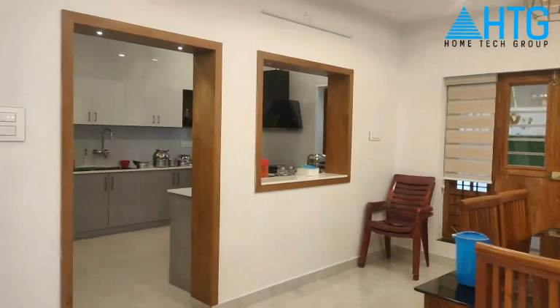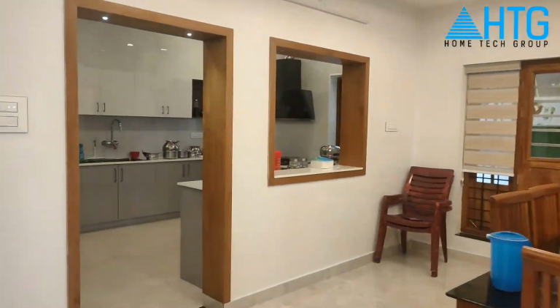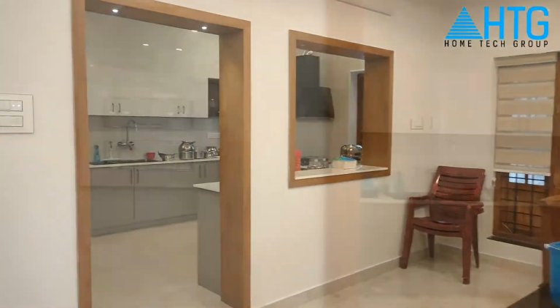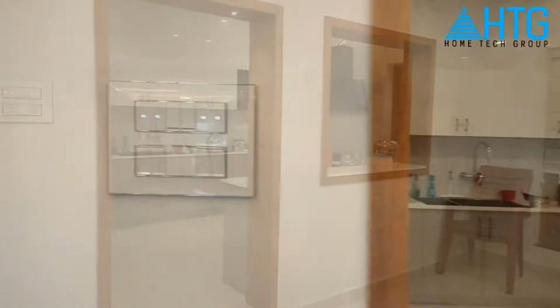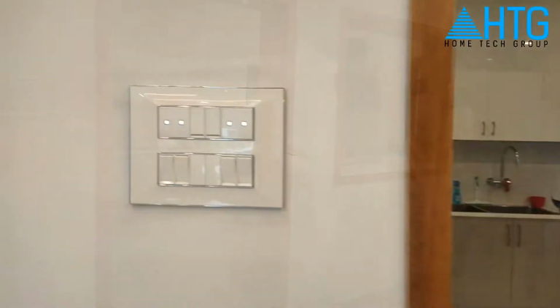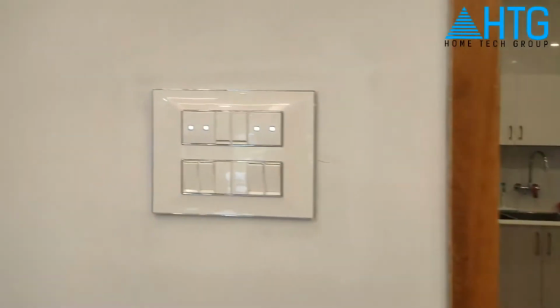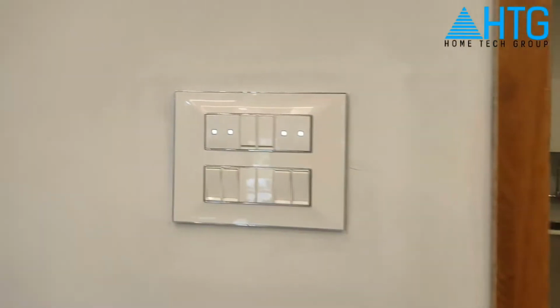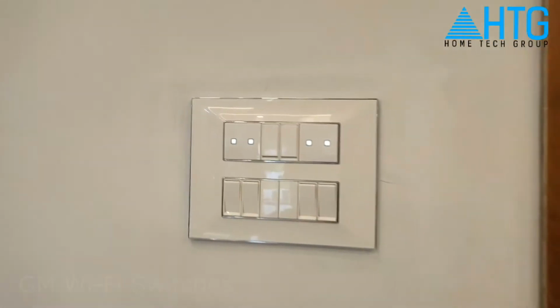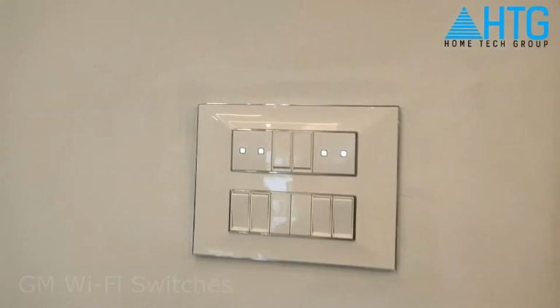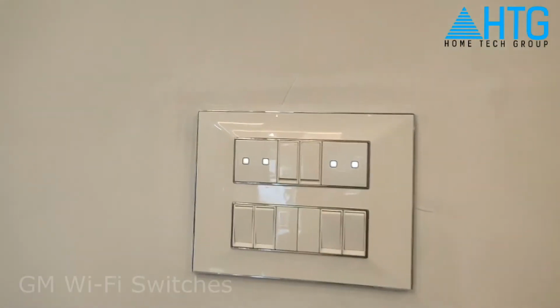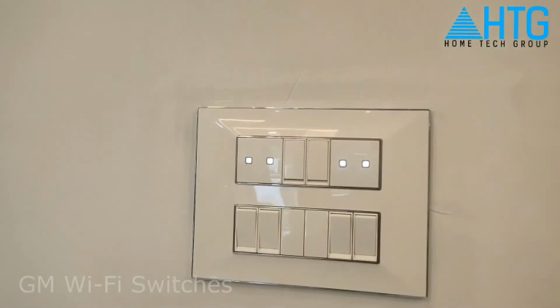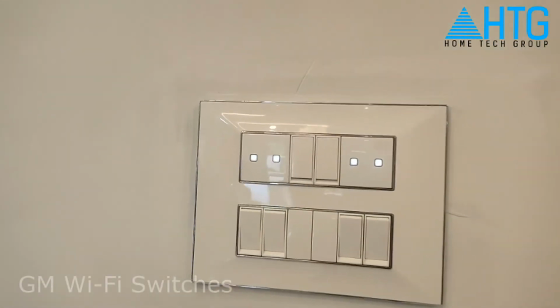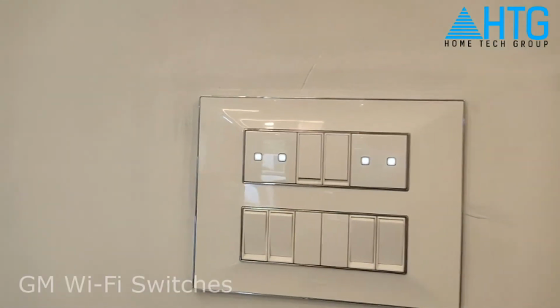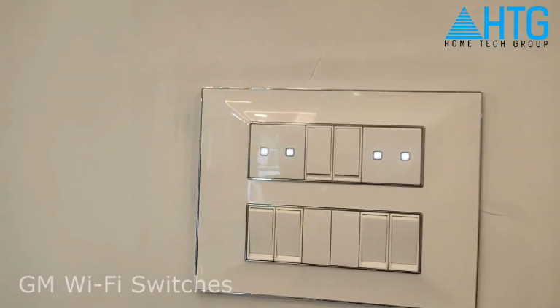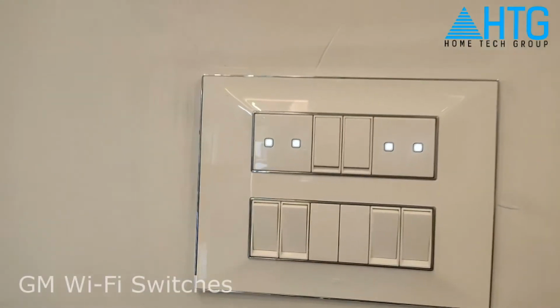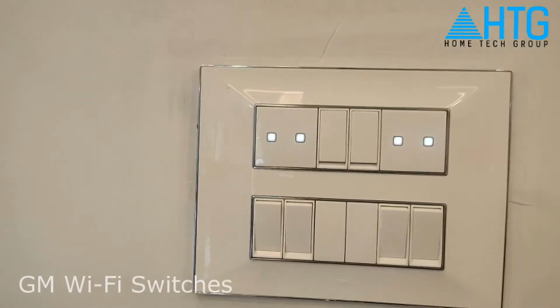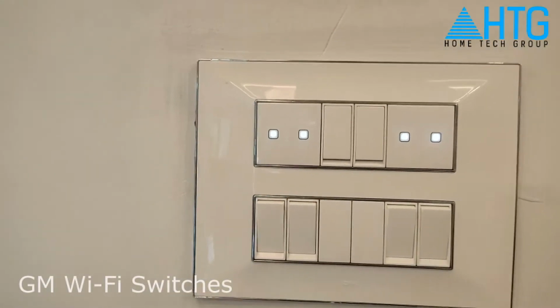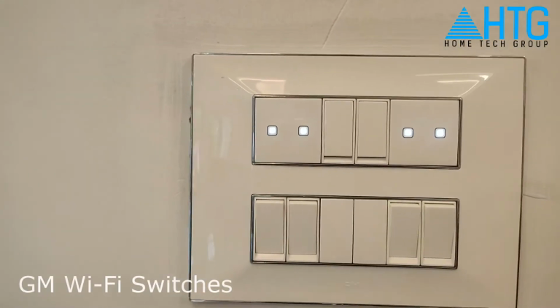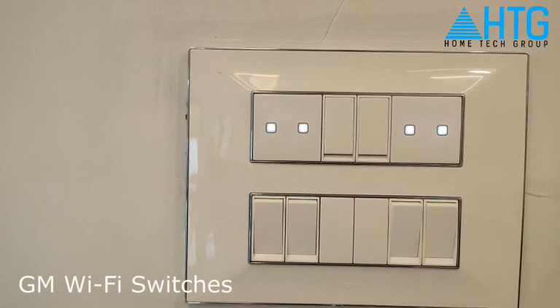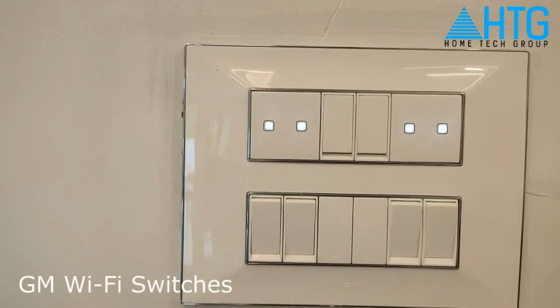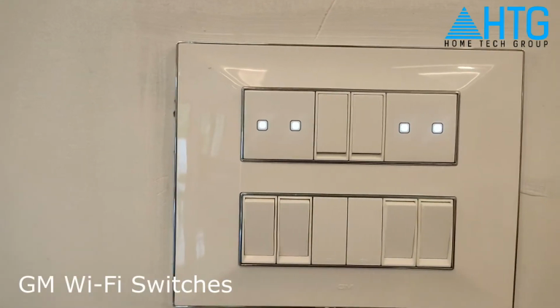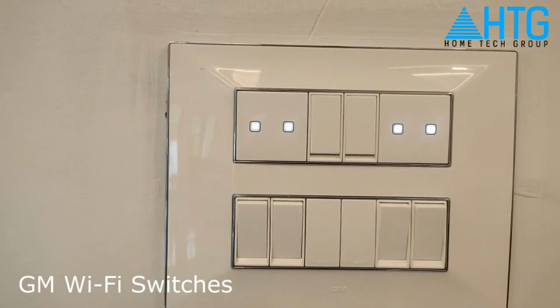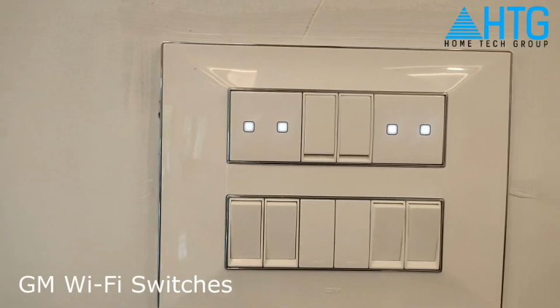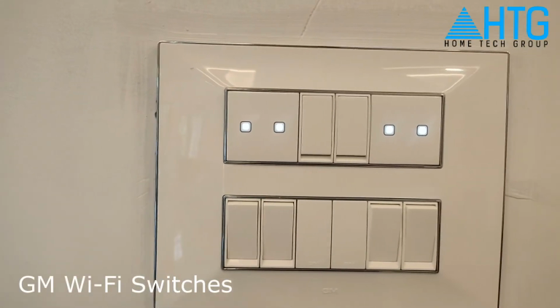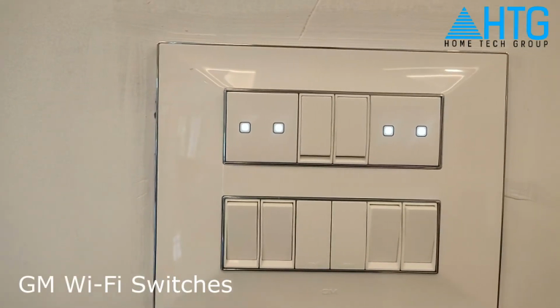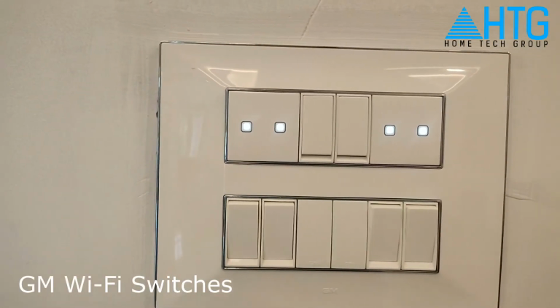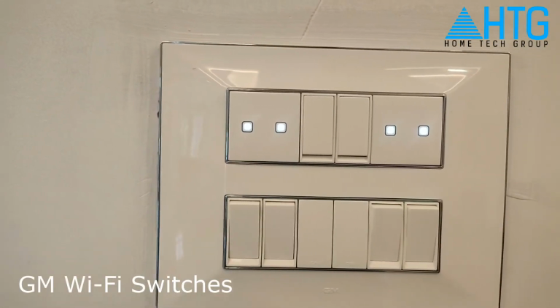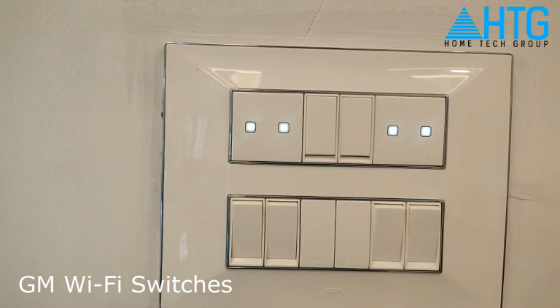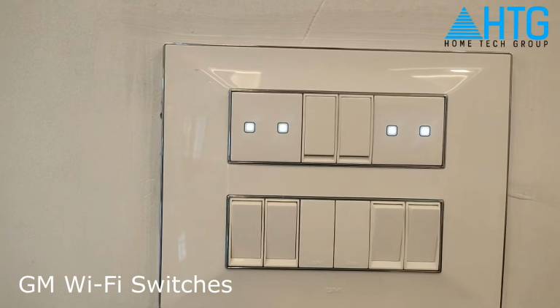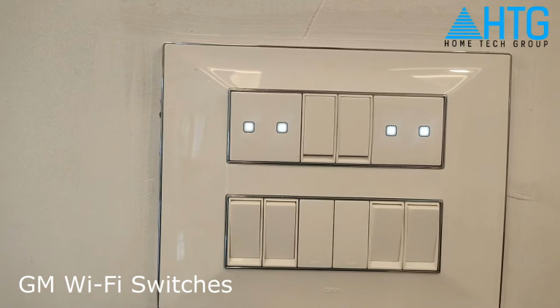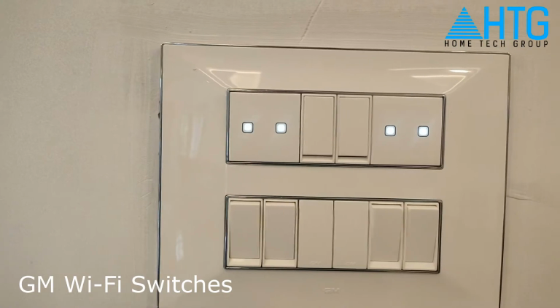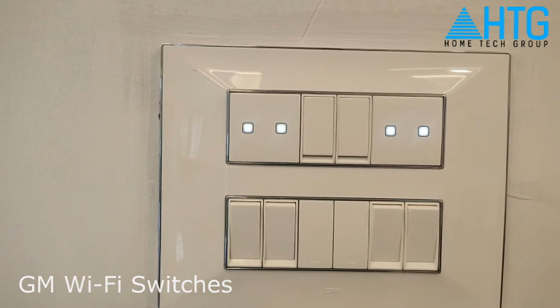The GM Wi-Fi switches are white, grey and black. They are available in the market.